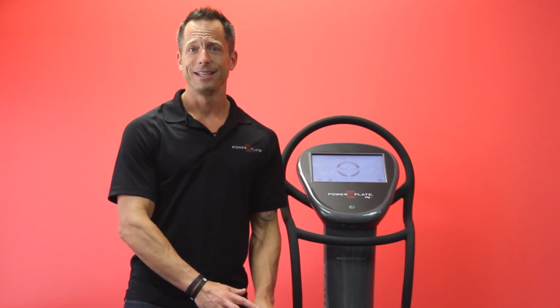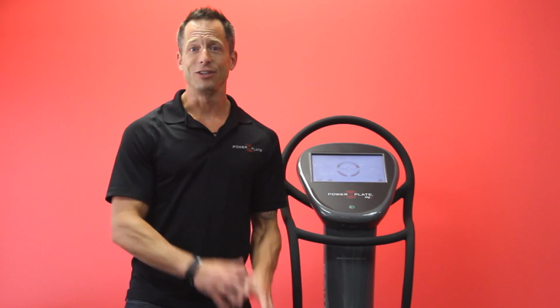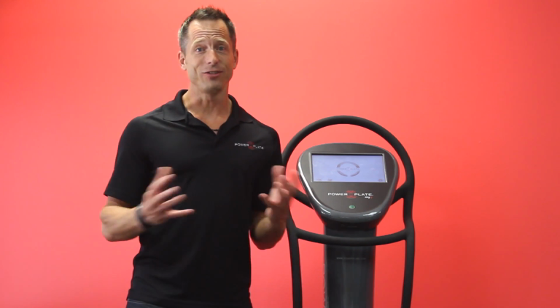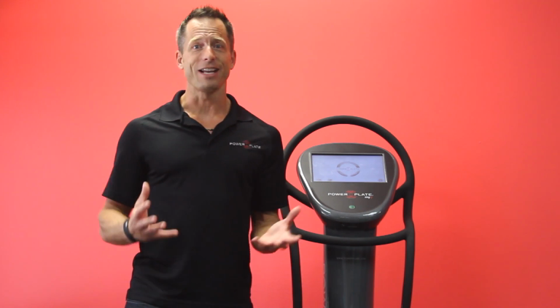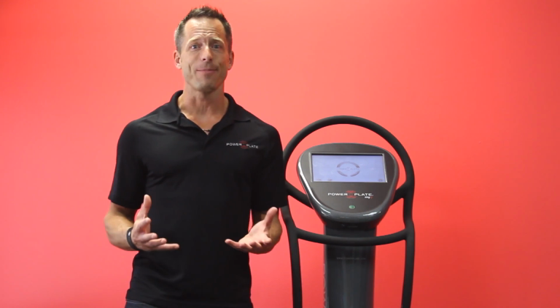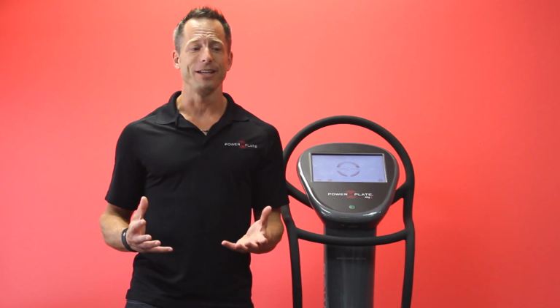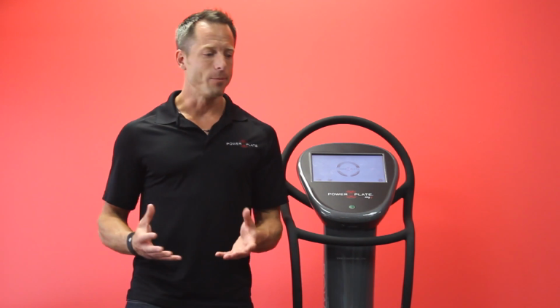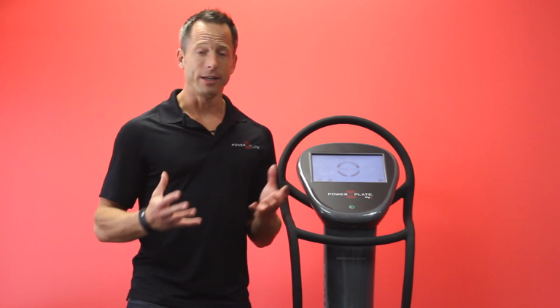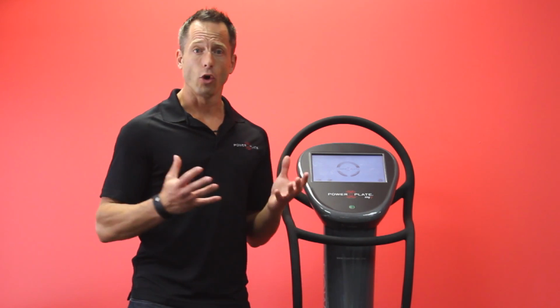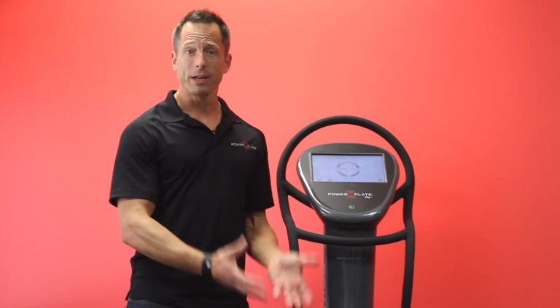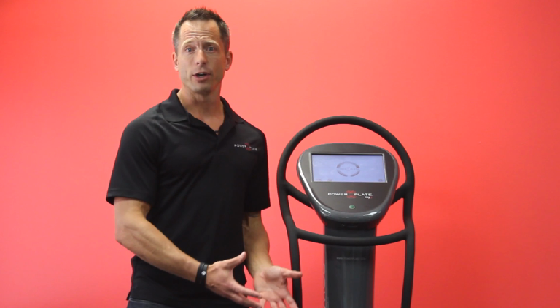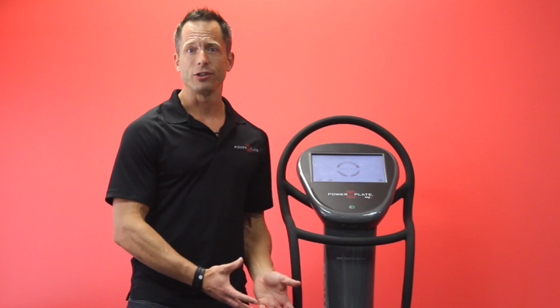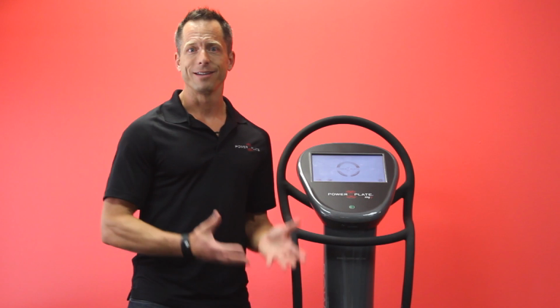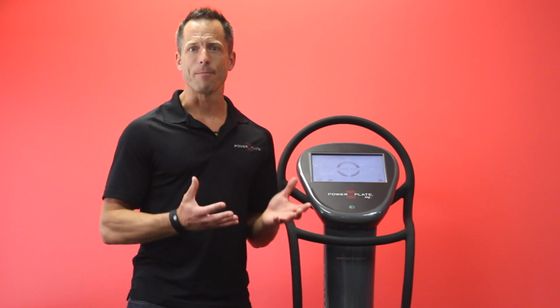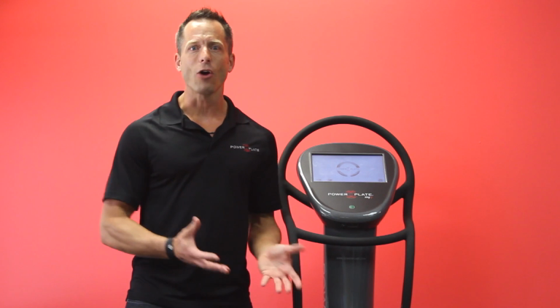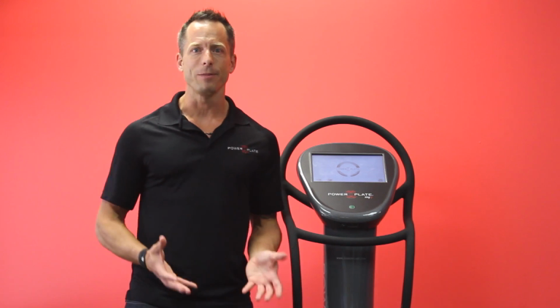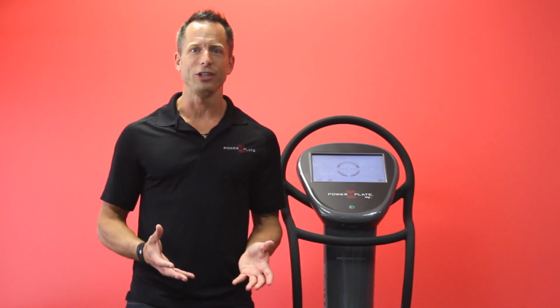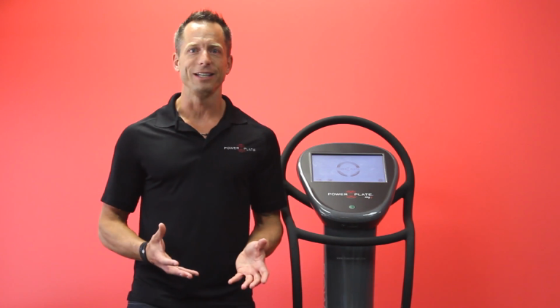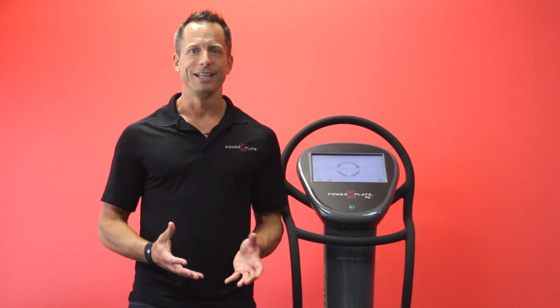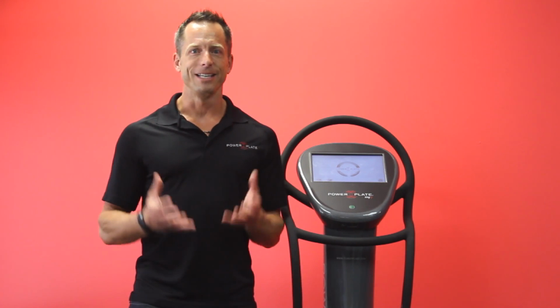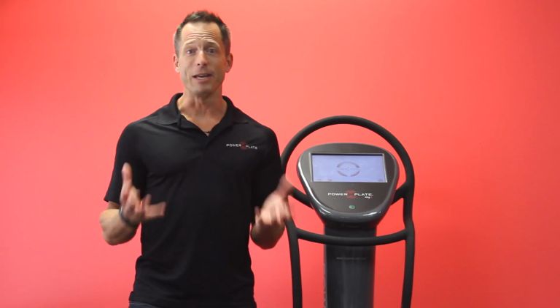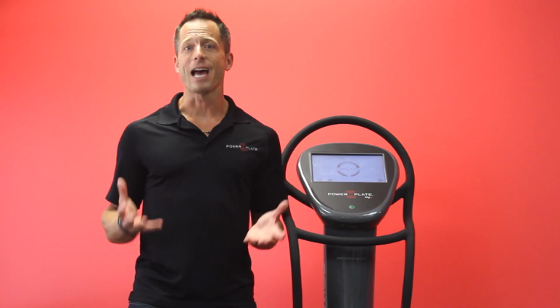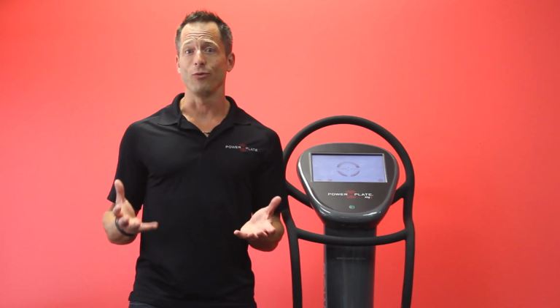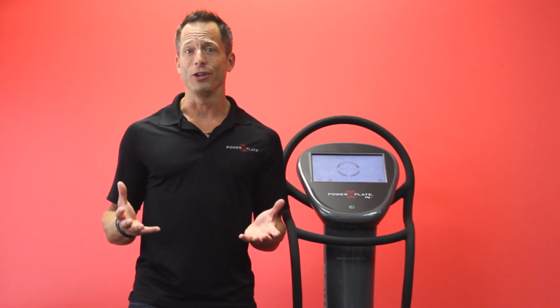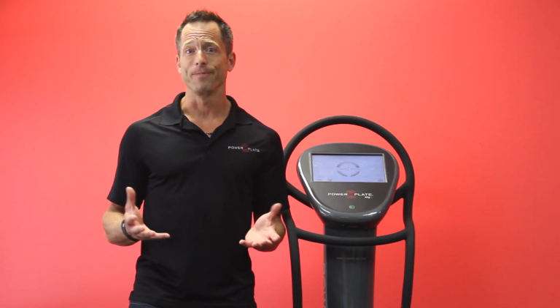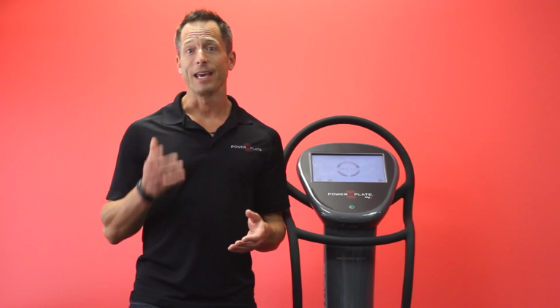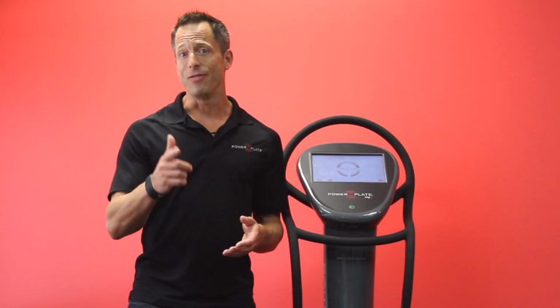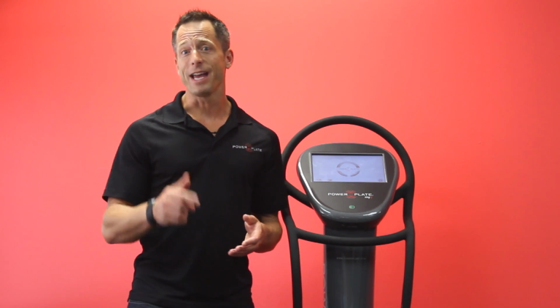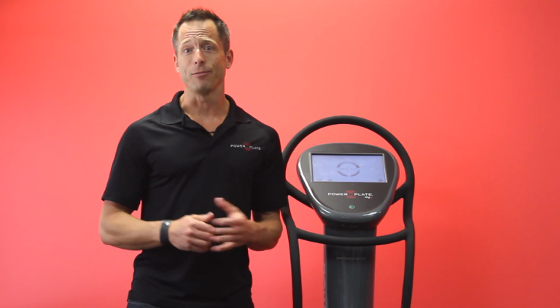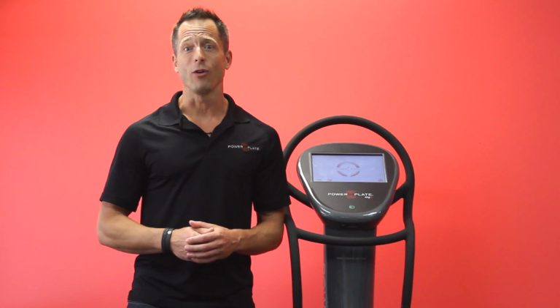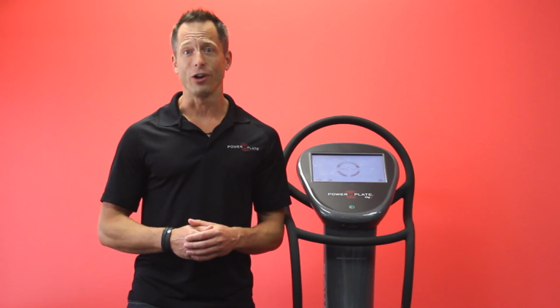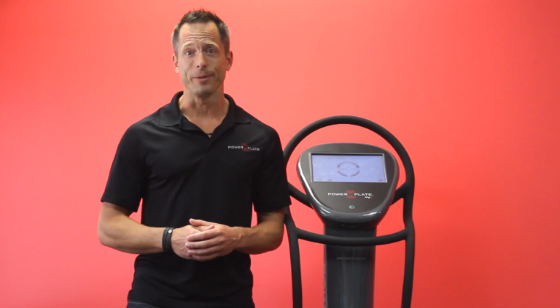It just doesn't happen. But whole body vibration on a Power Plate machine can make it happen for you. And that is a powerful argument.